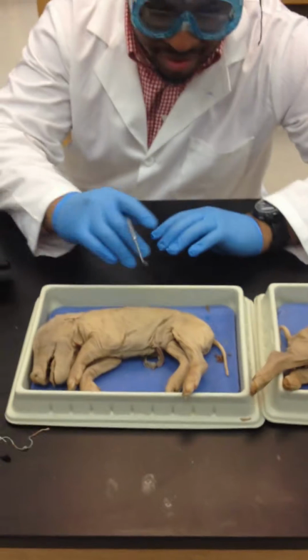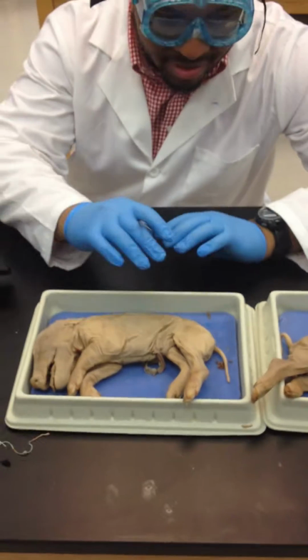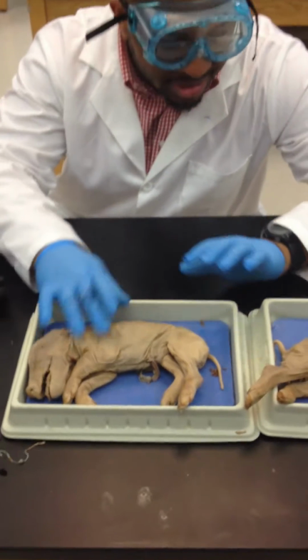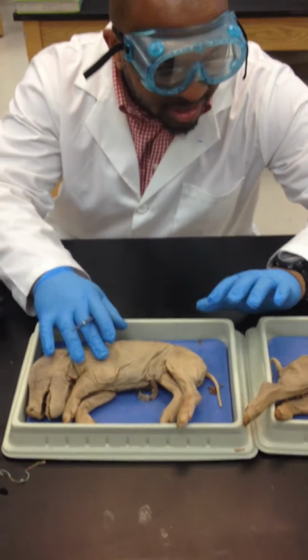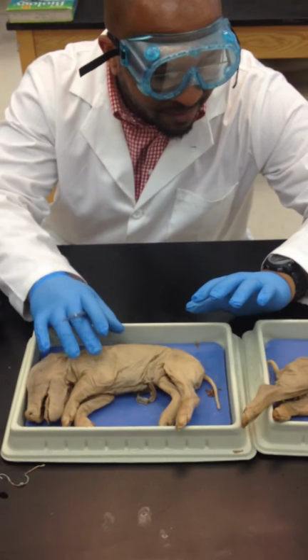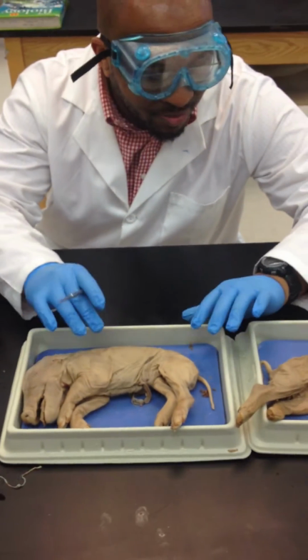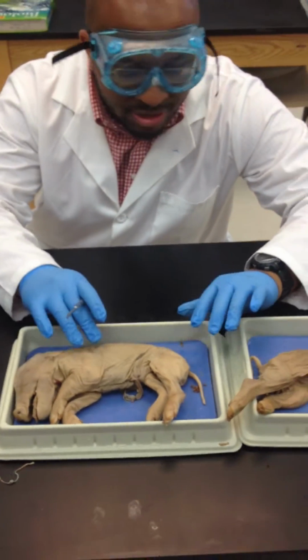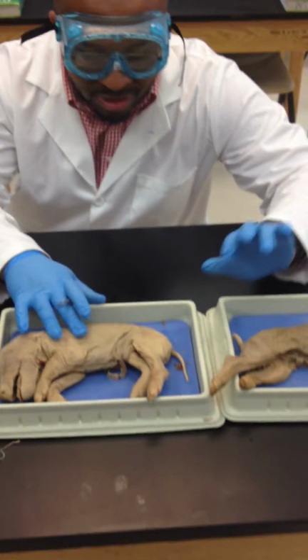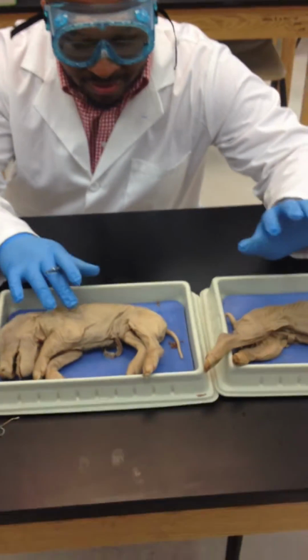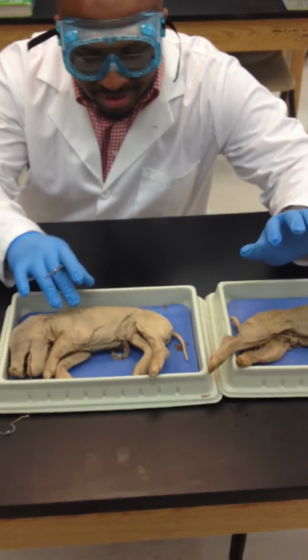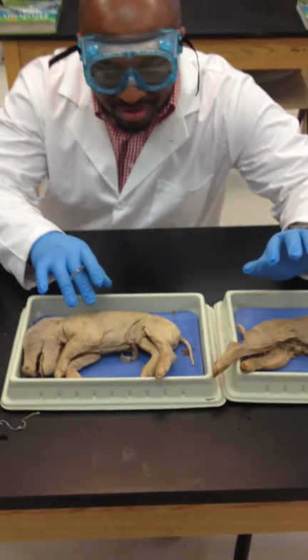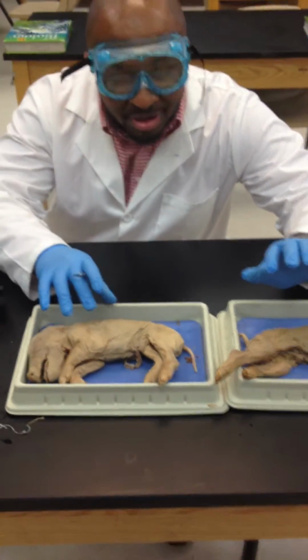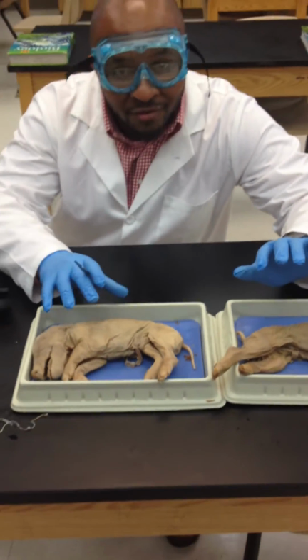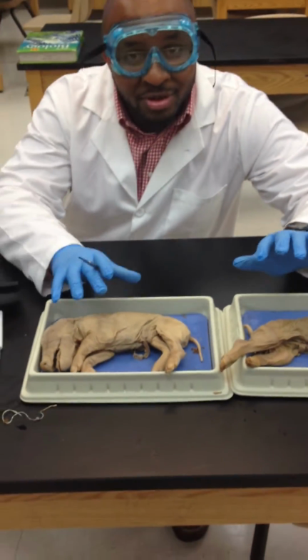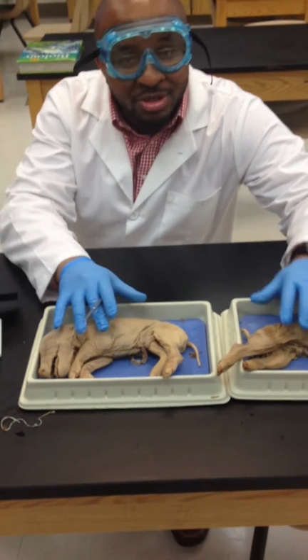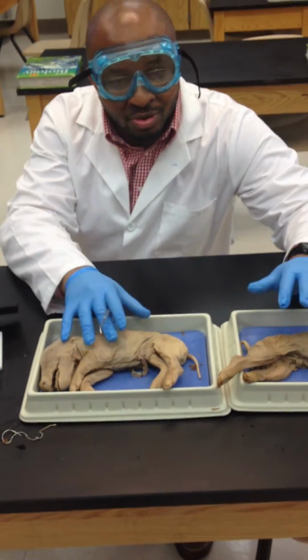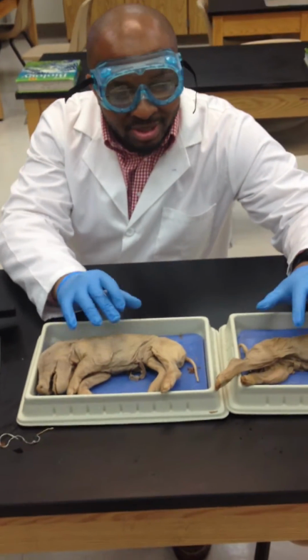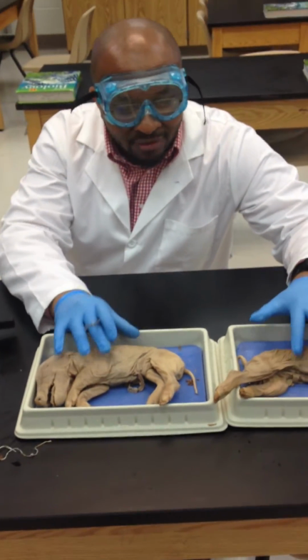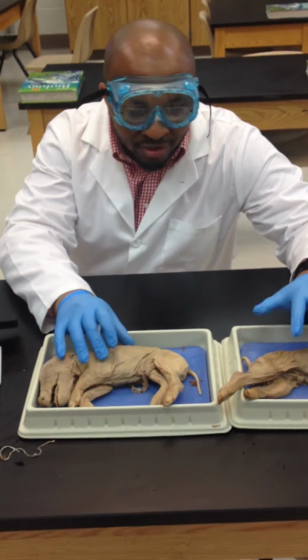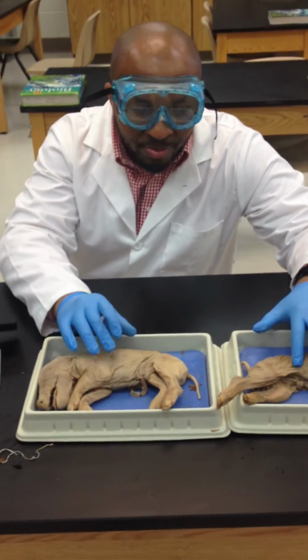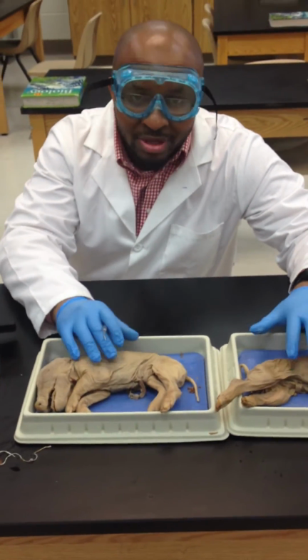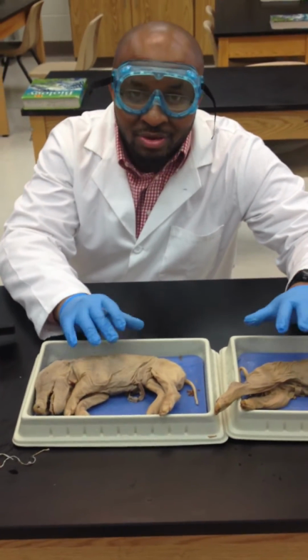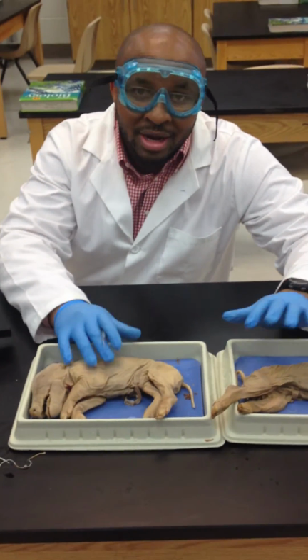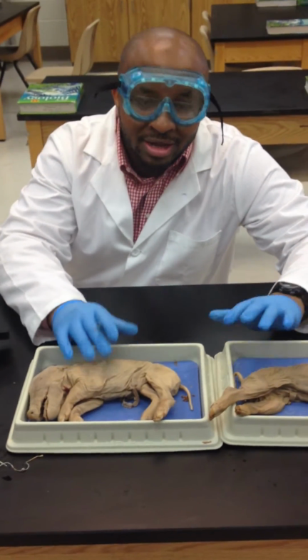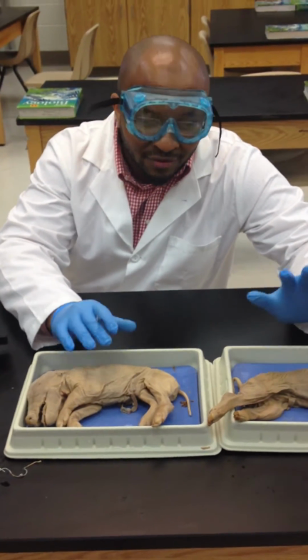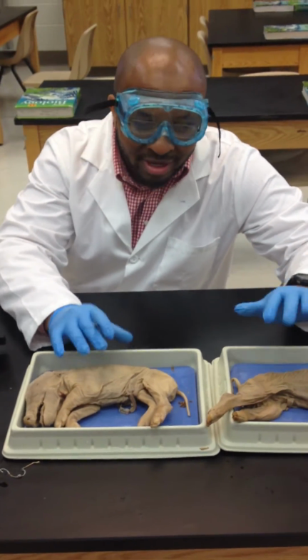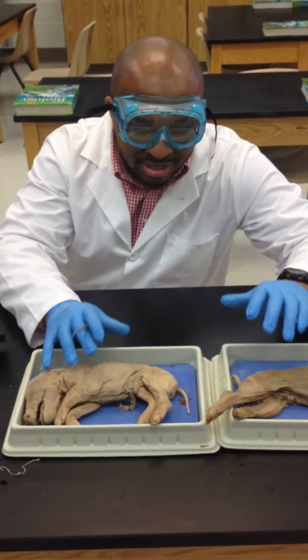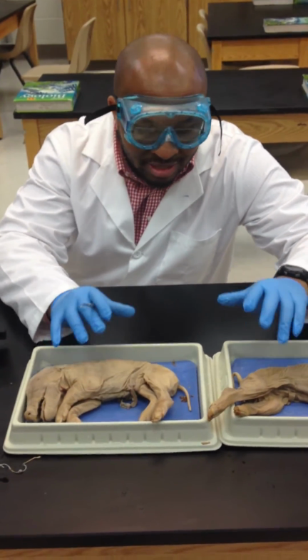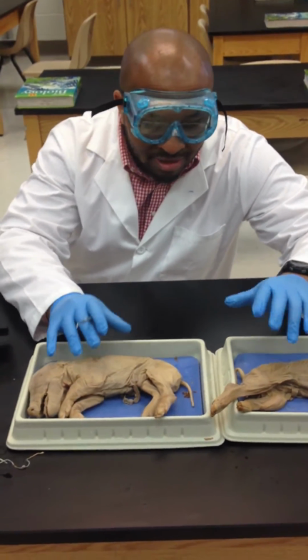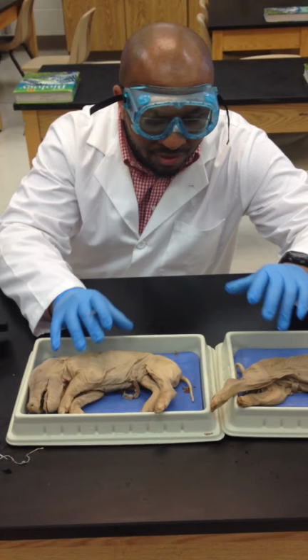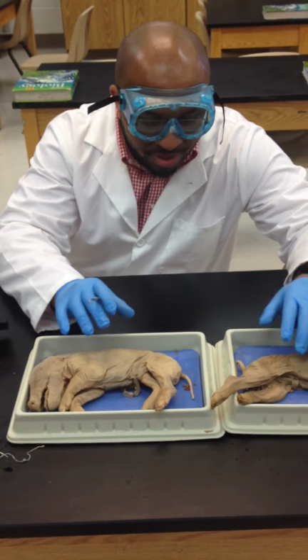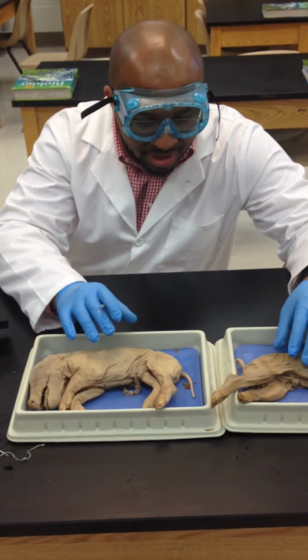Hi everybody, good day. Mr. Uchimi here. The first thing you do when you get your fetal pig is you need to identify the sex of the pig.